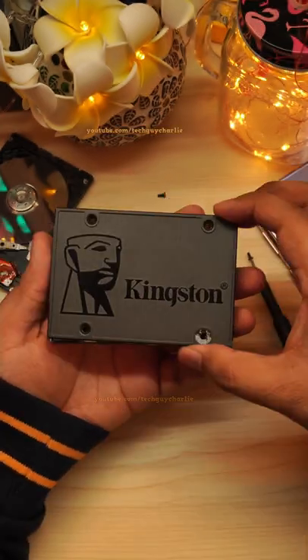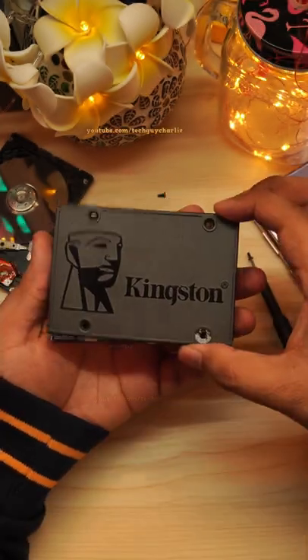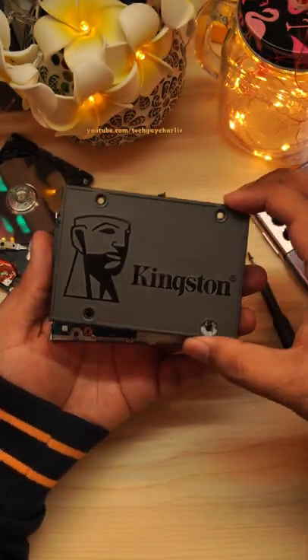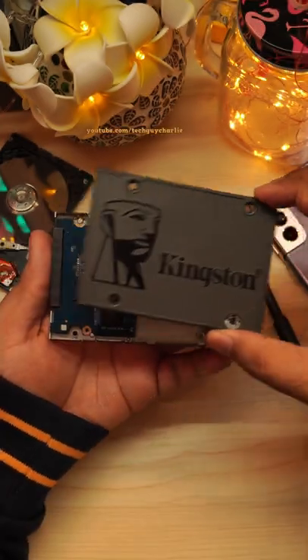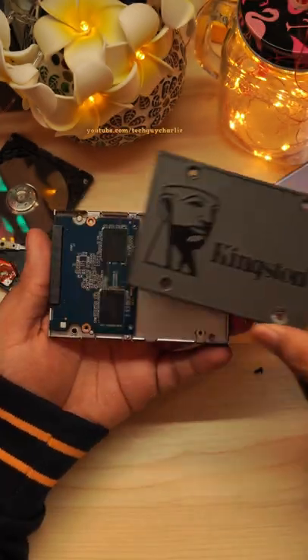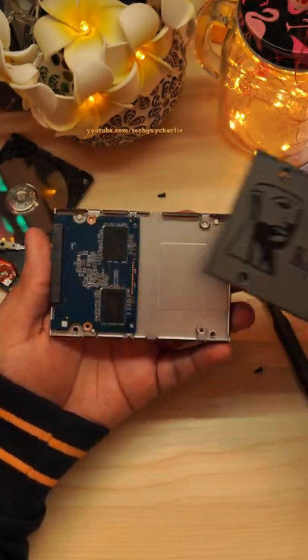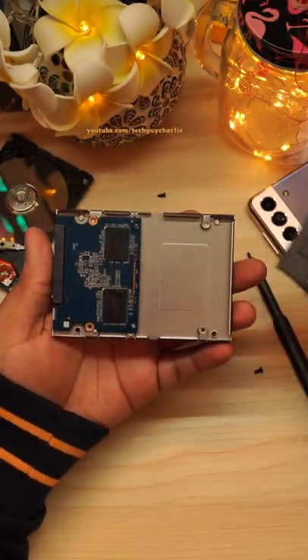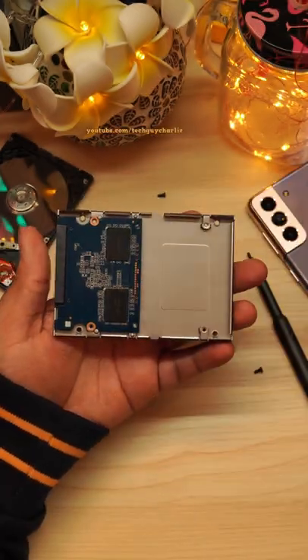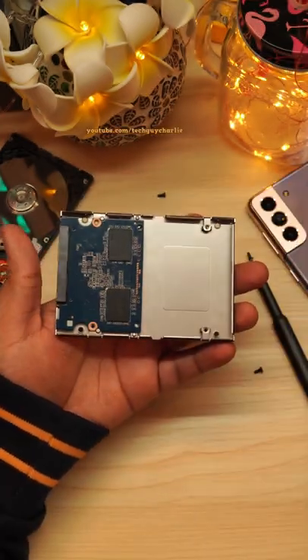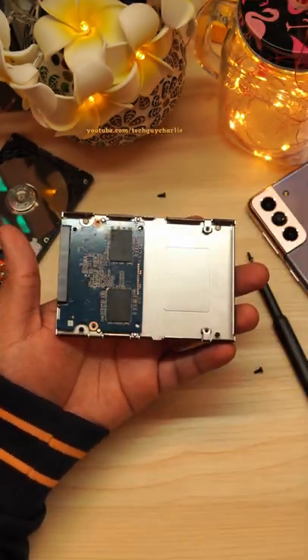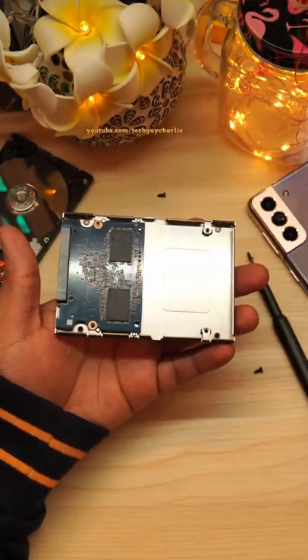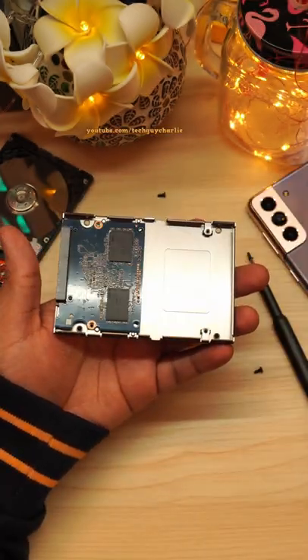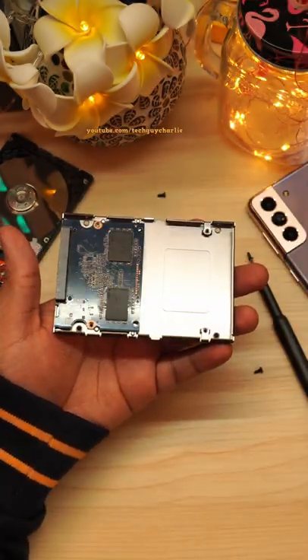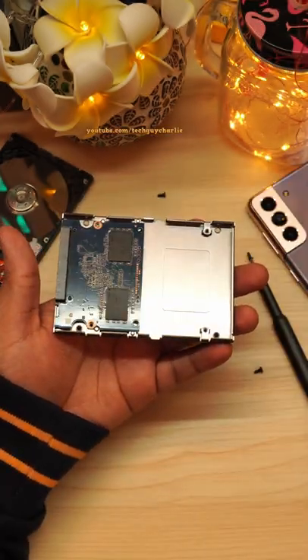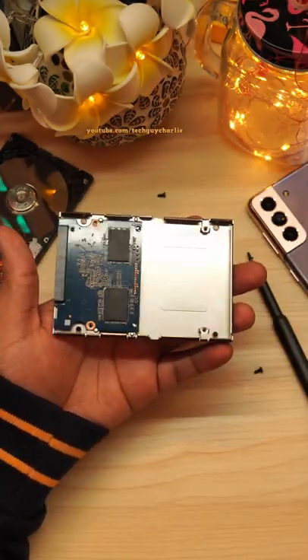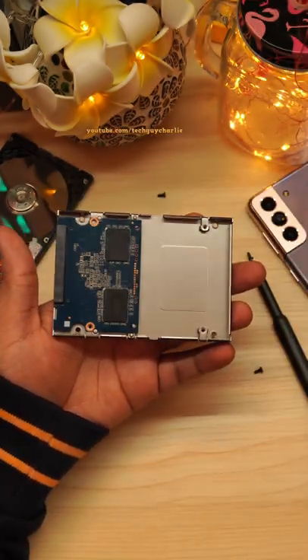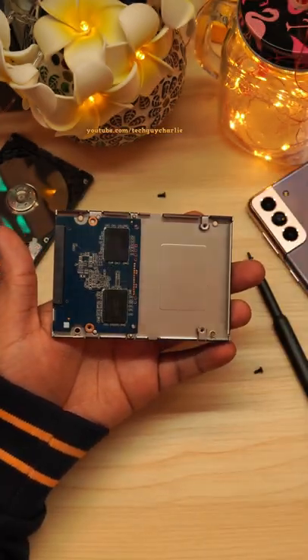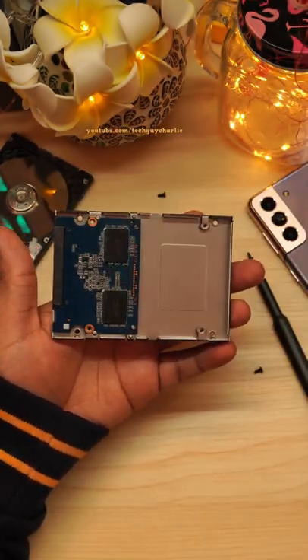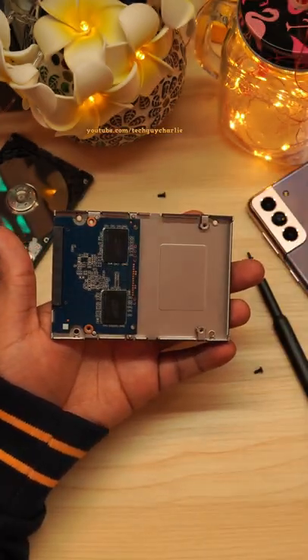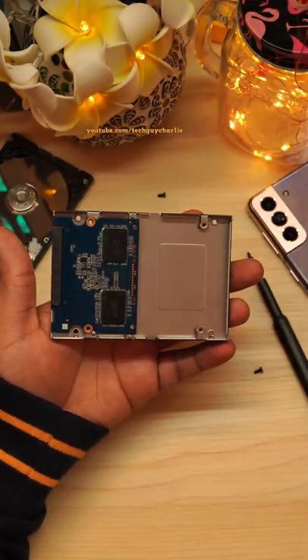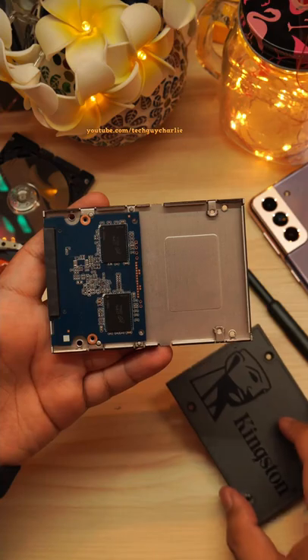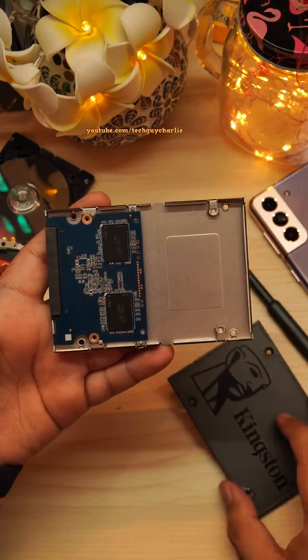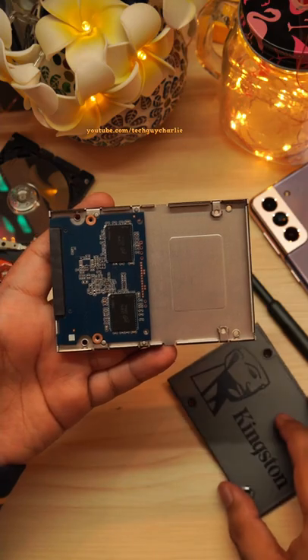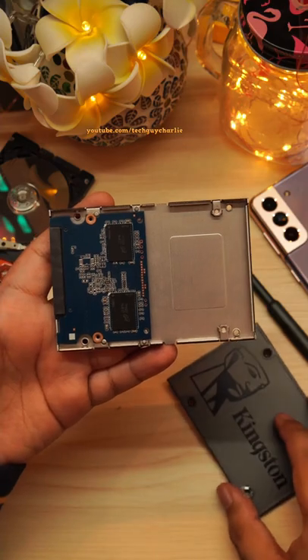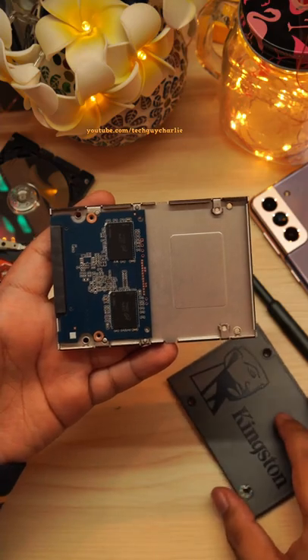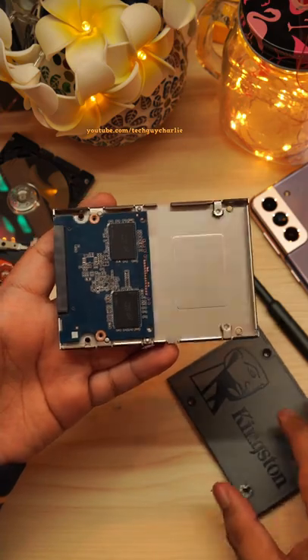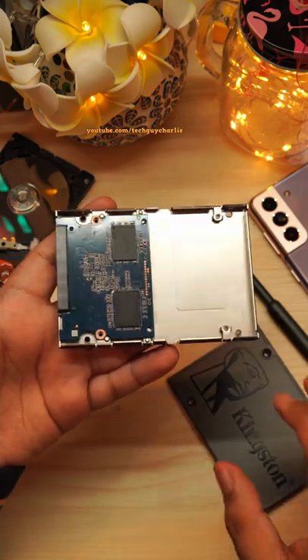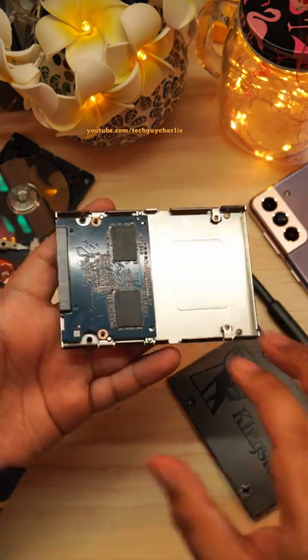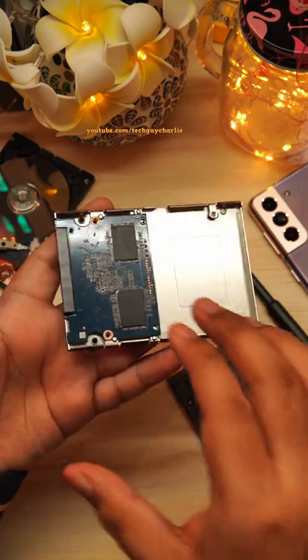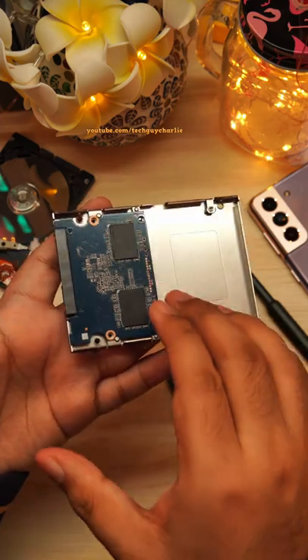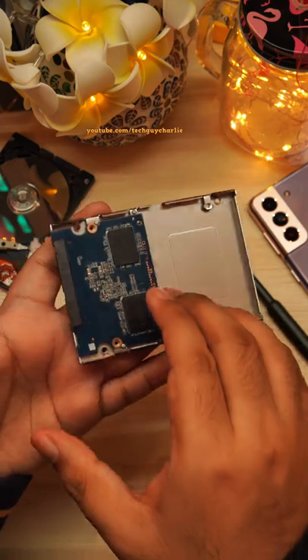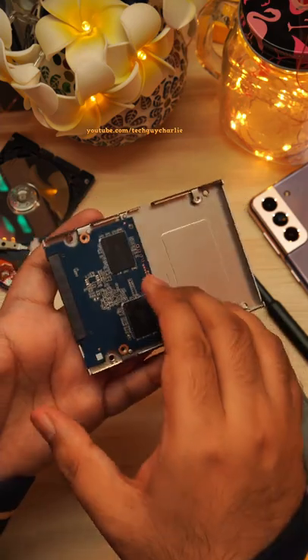And there you go, that's pretty much all there is to it. There's really not a whole lot inside here.